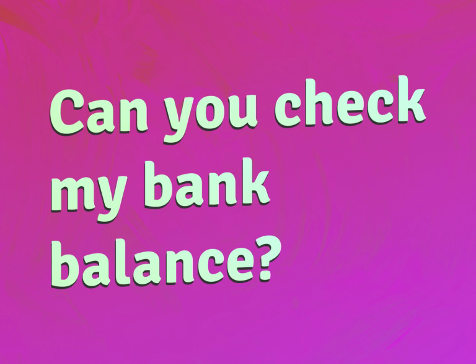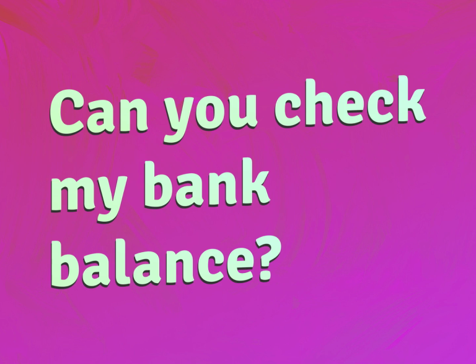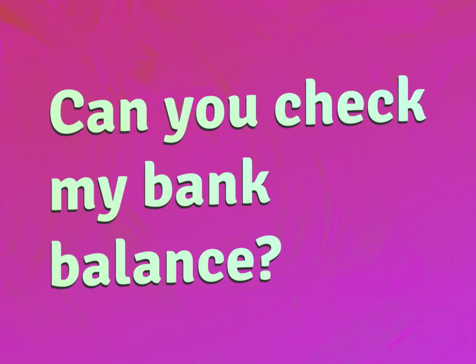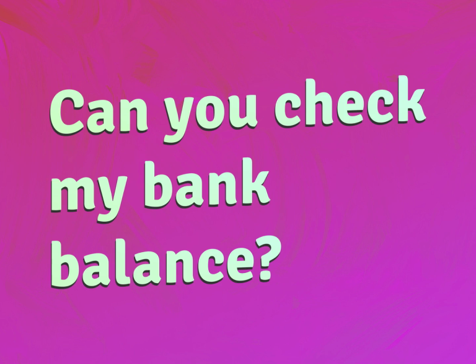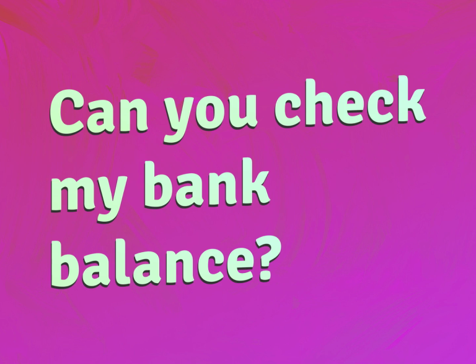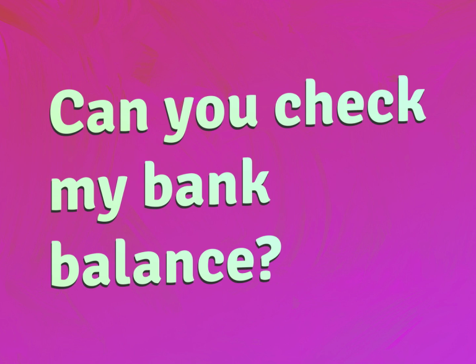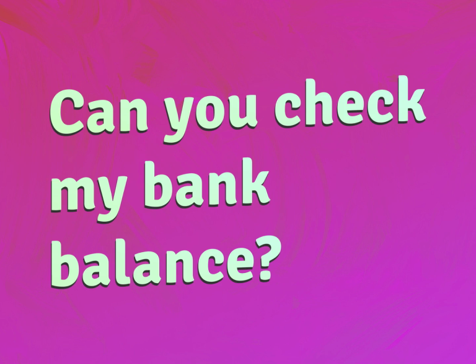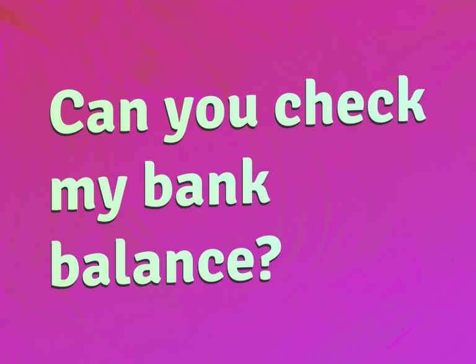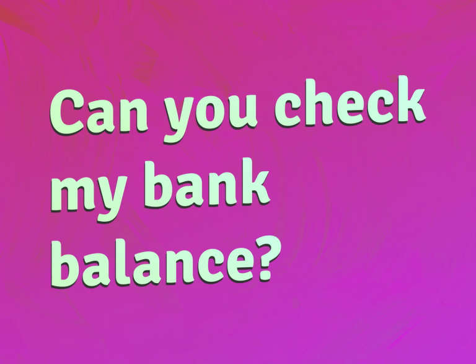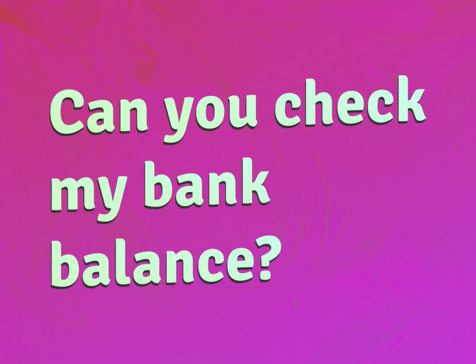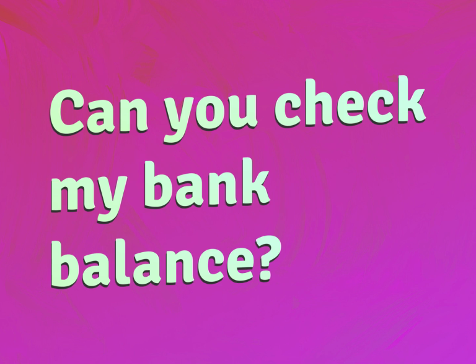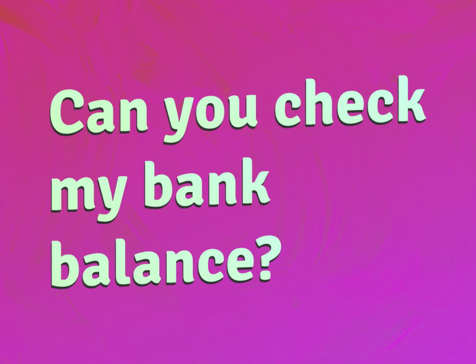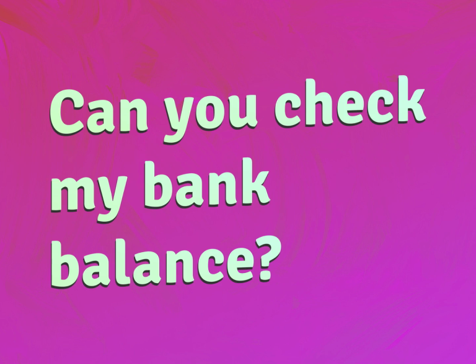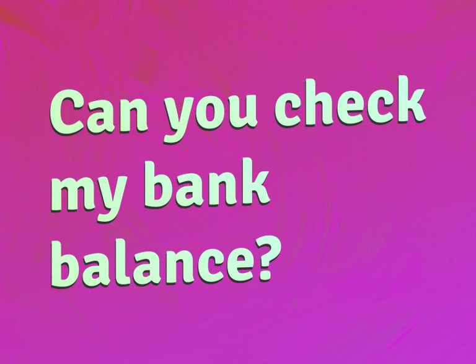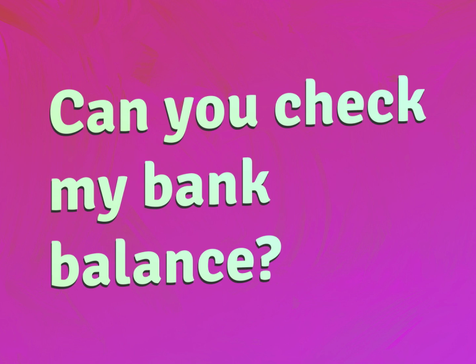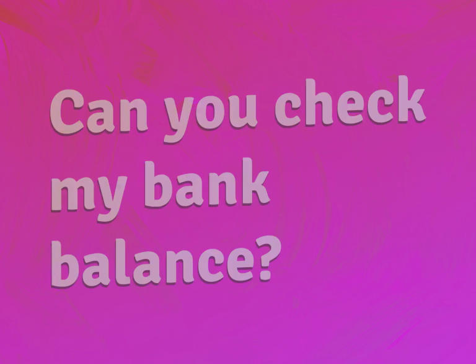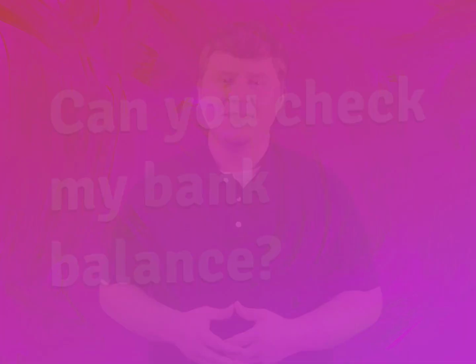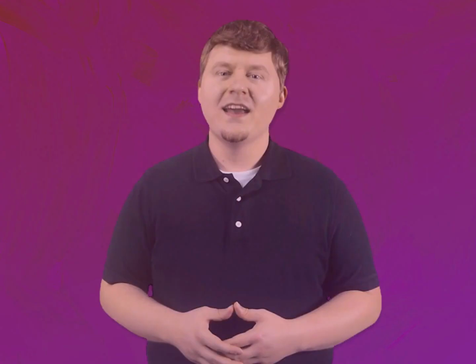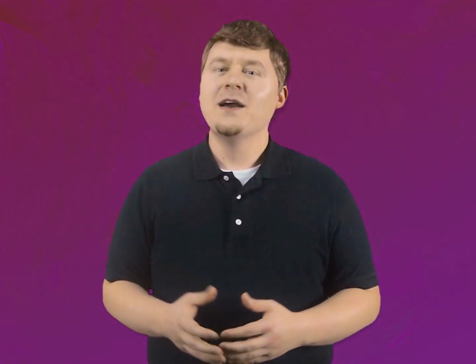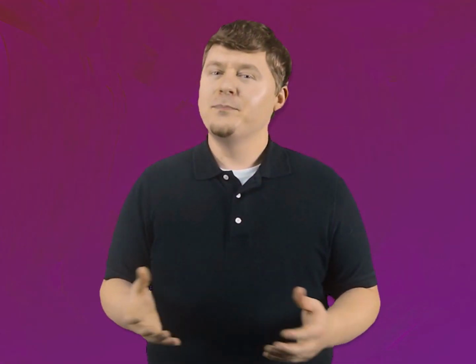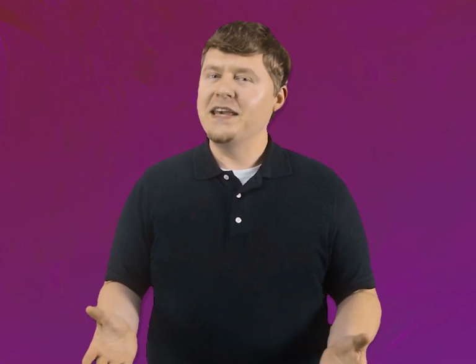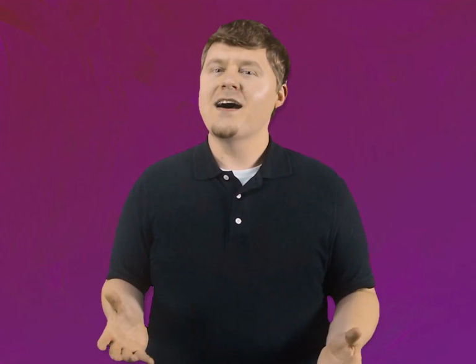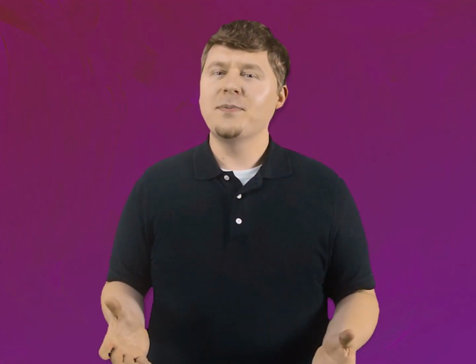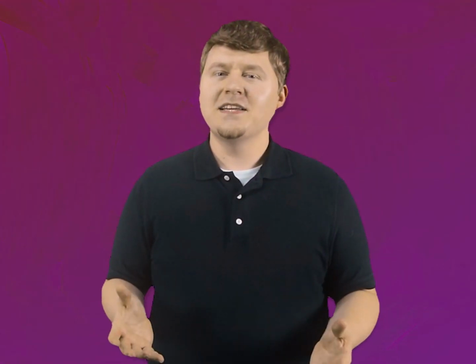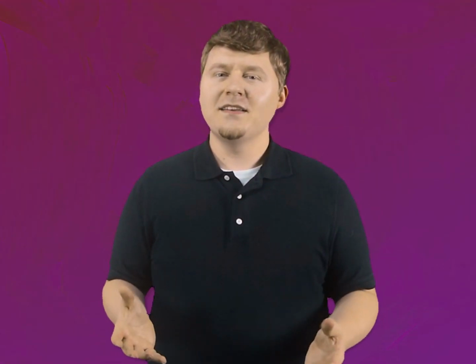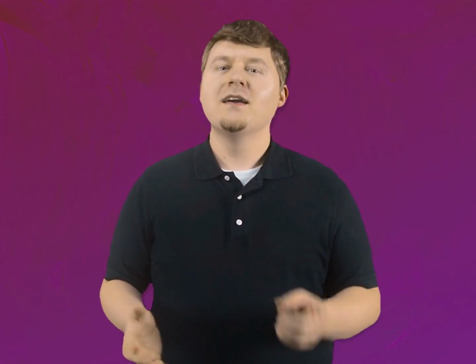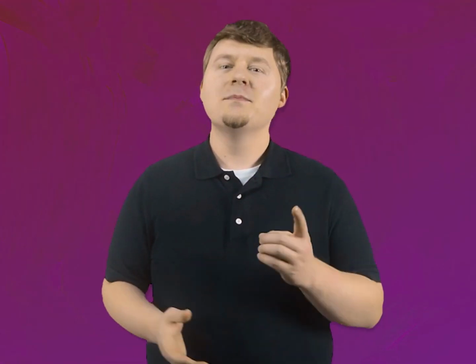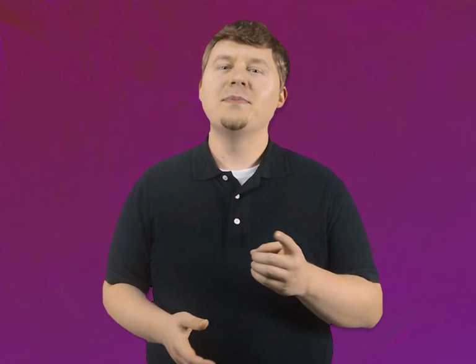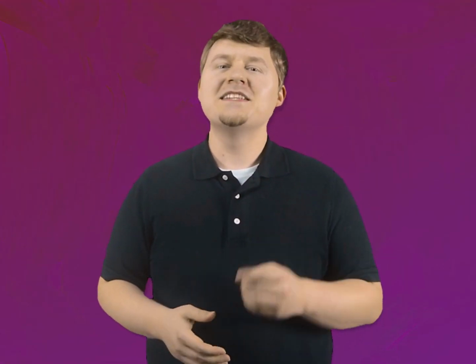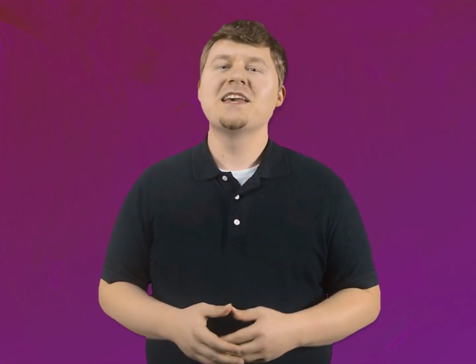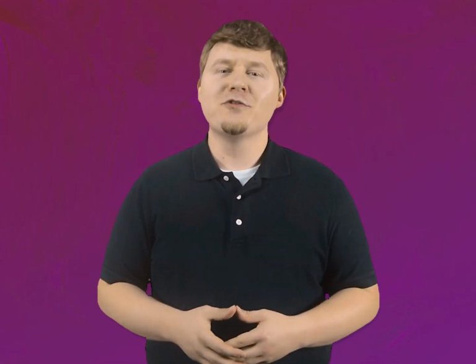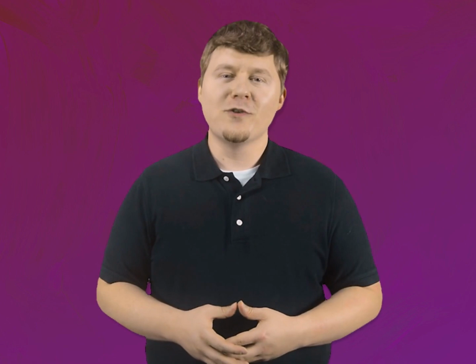Can you check my bank balance? Be competent, be skillful.